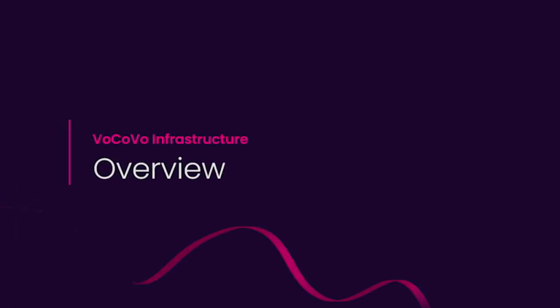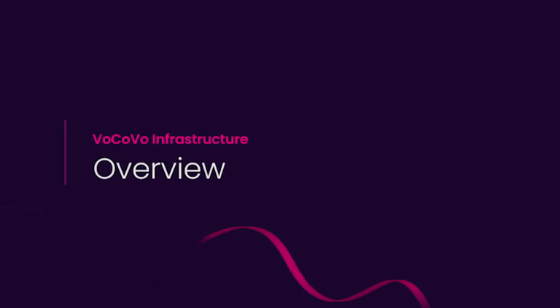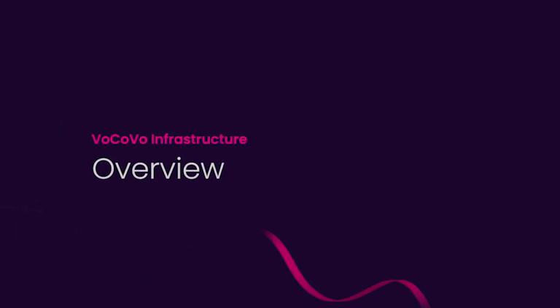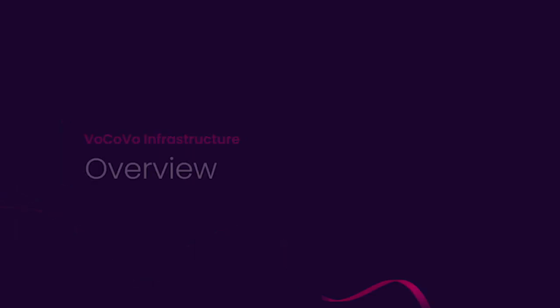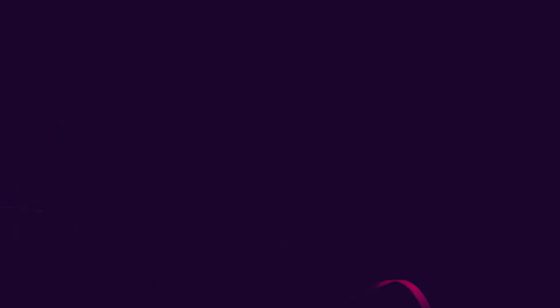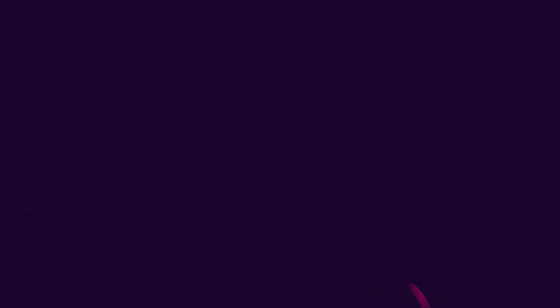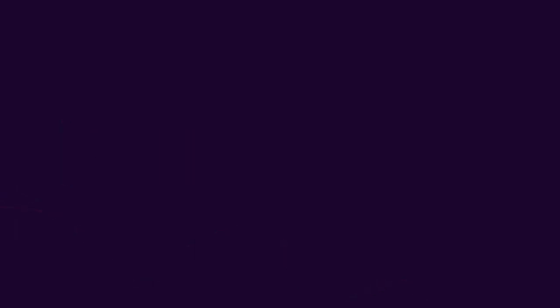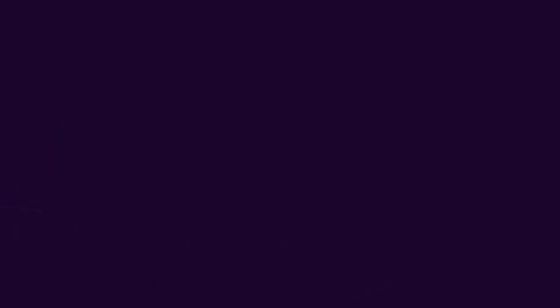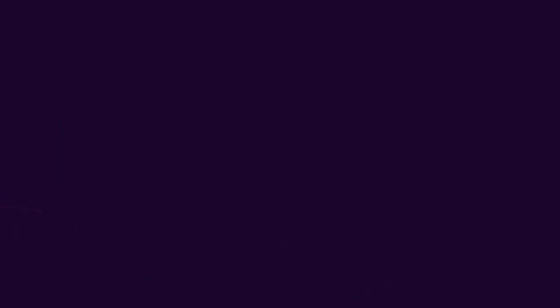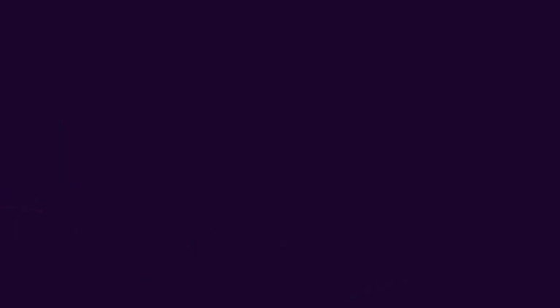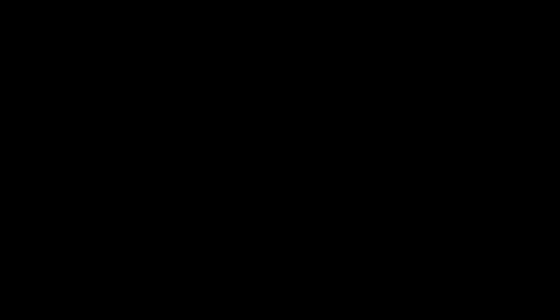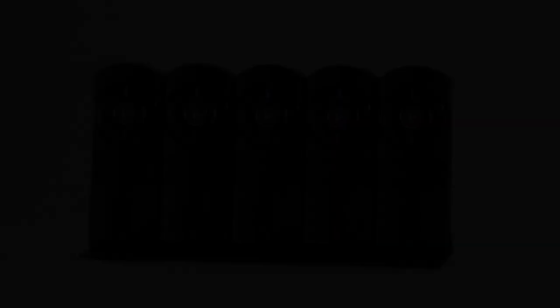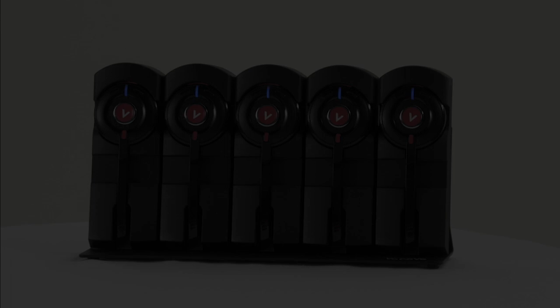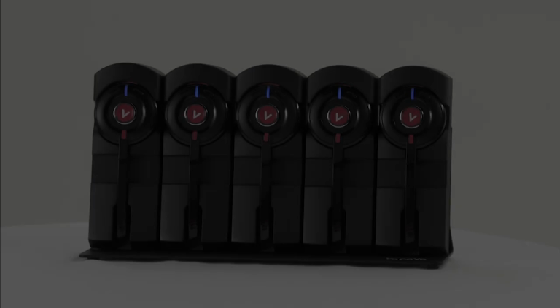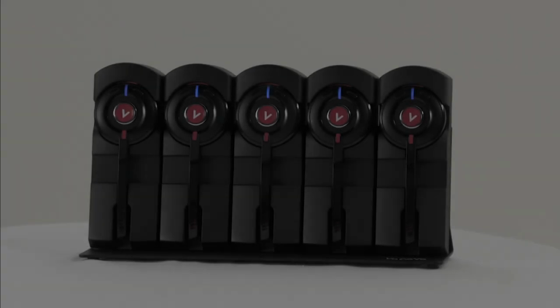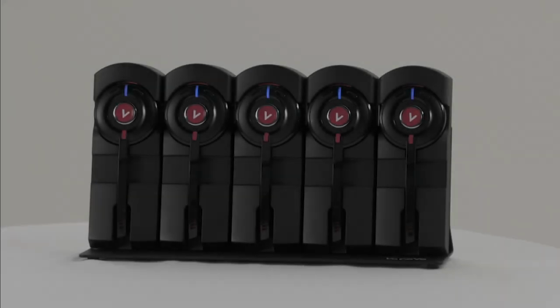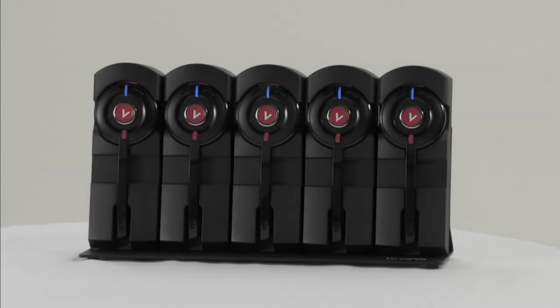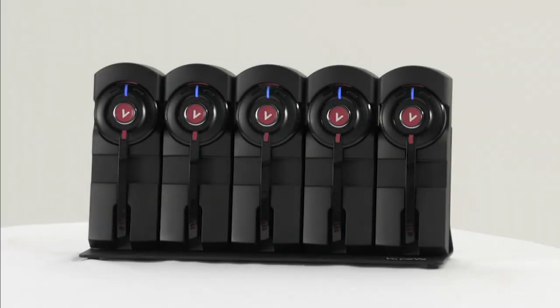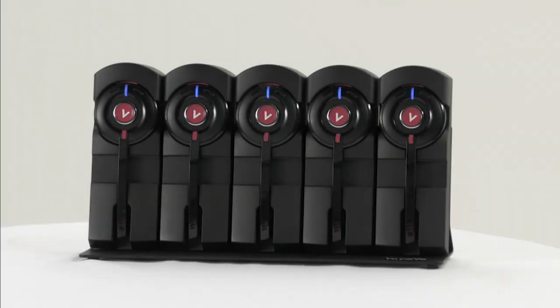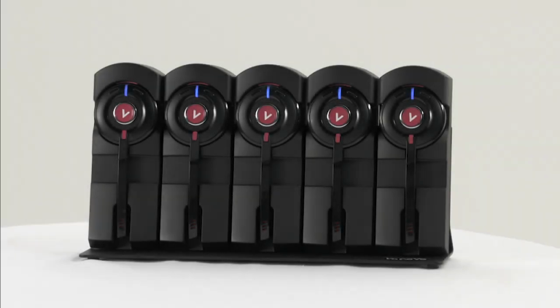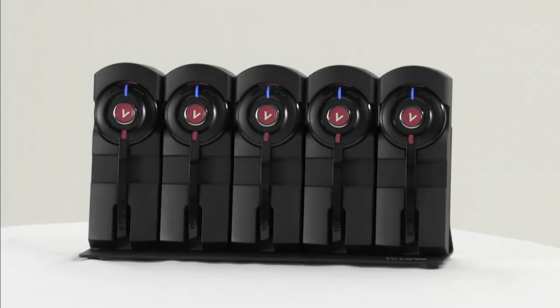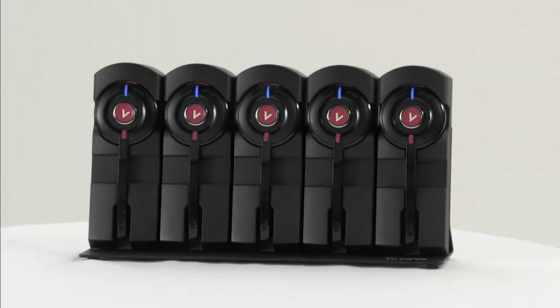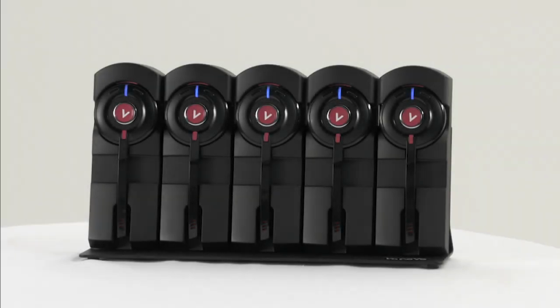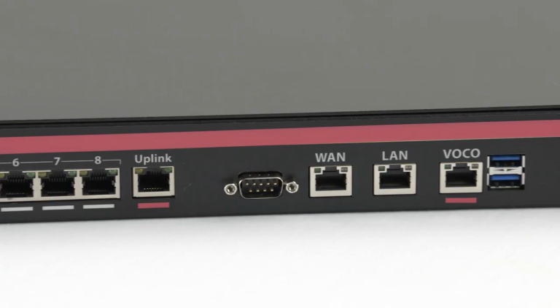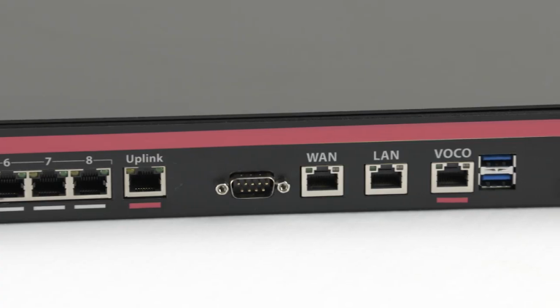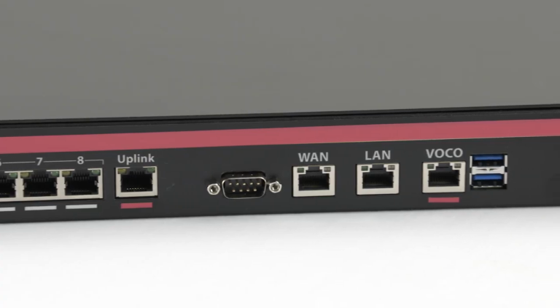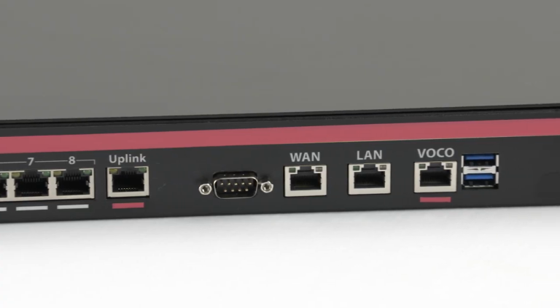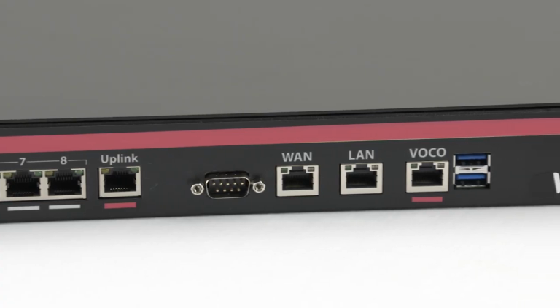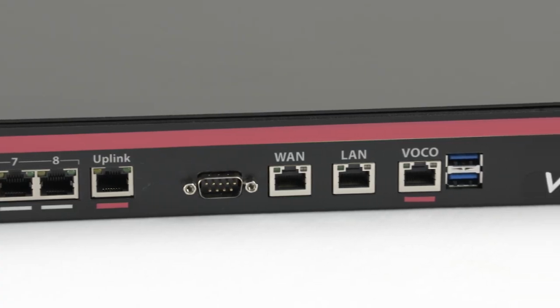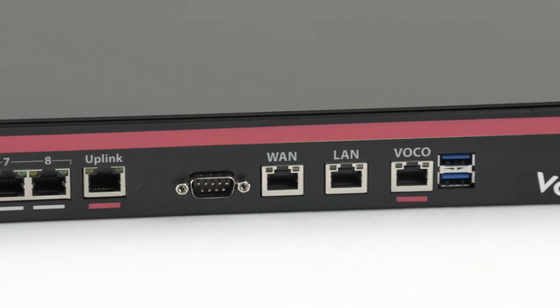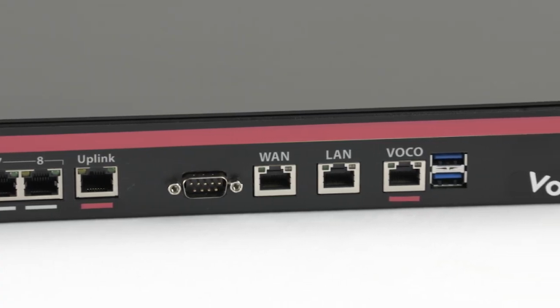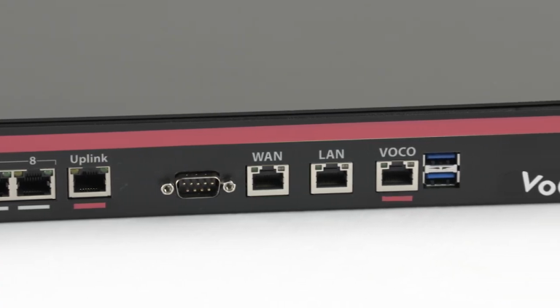We're now going to take a closer look at some of the Vocovo equipment around your store.